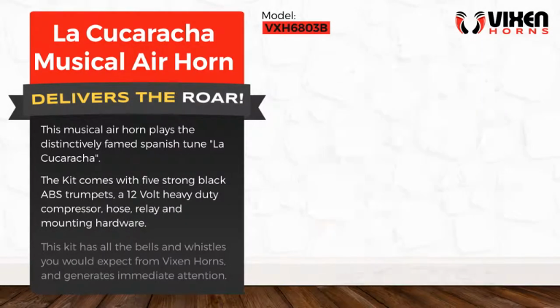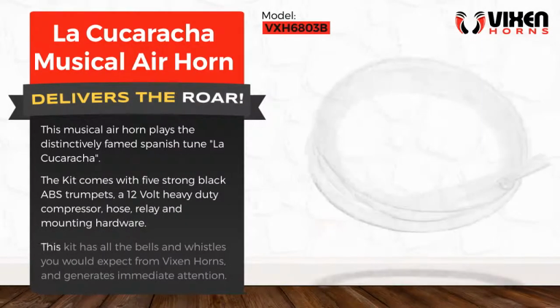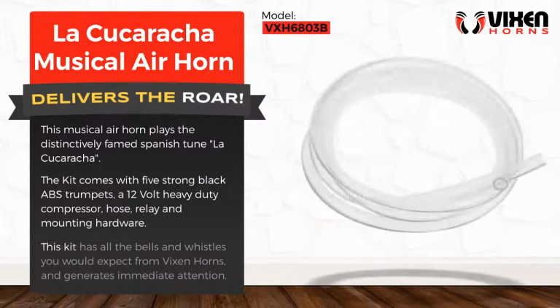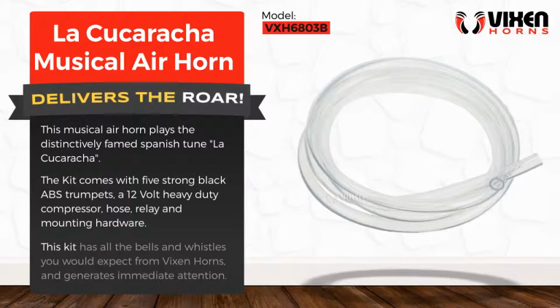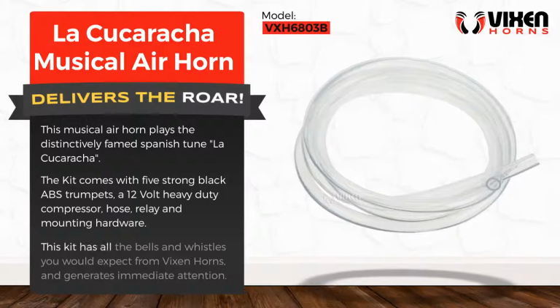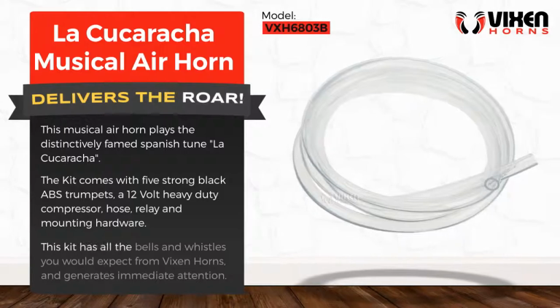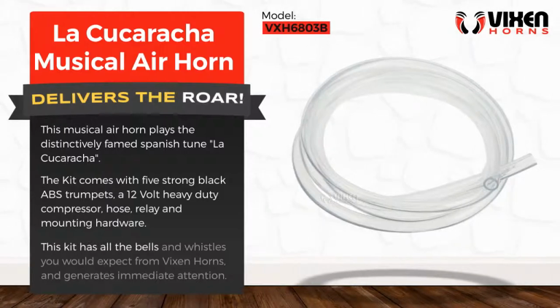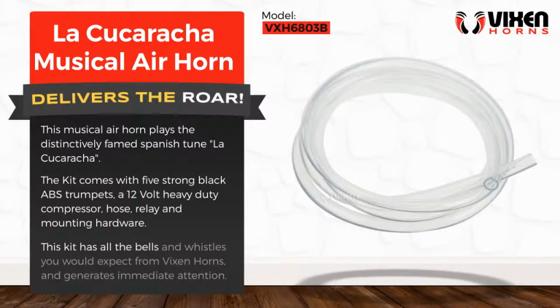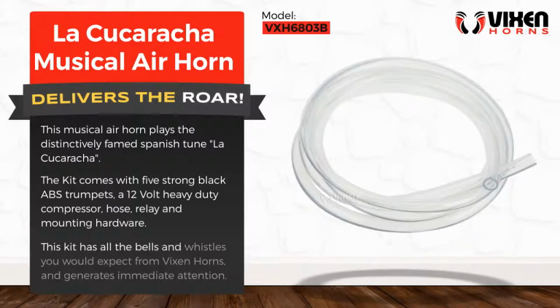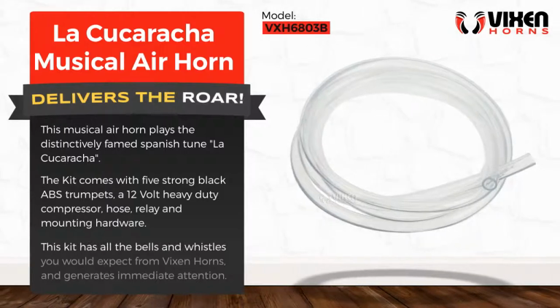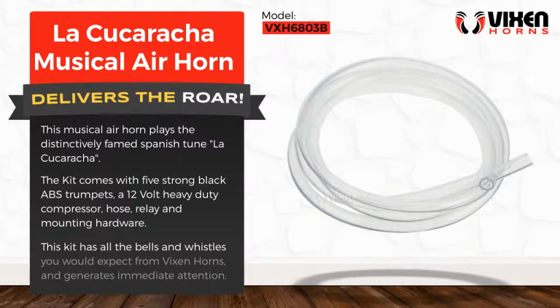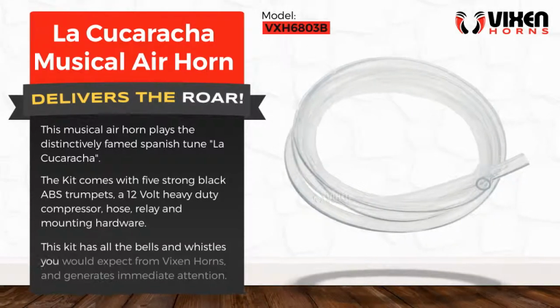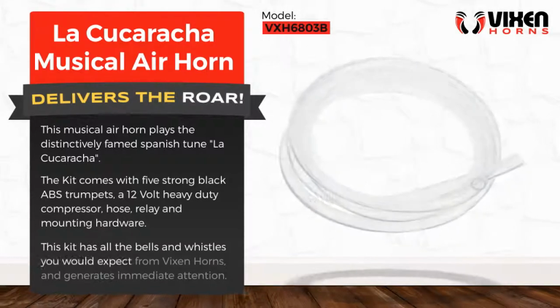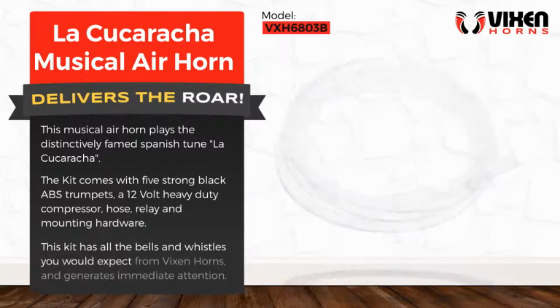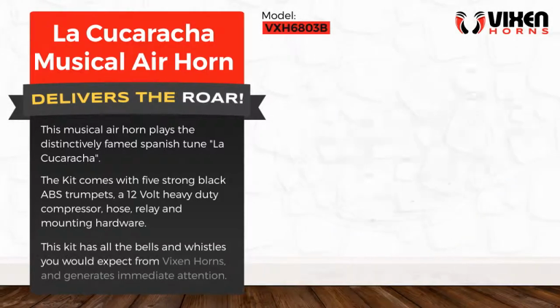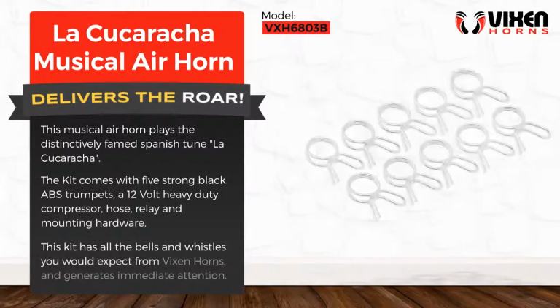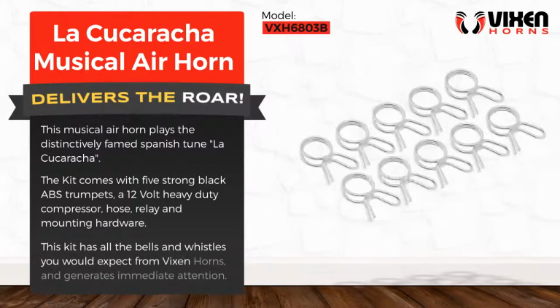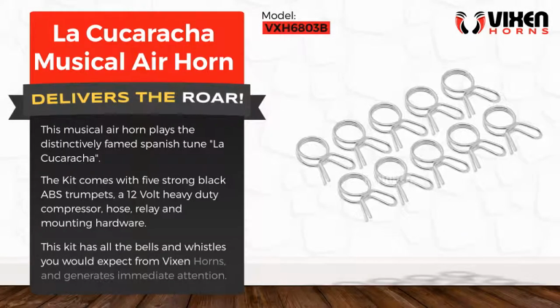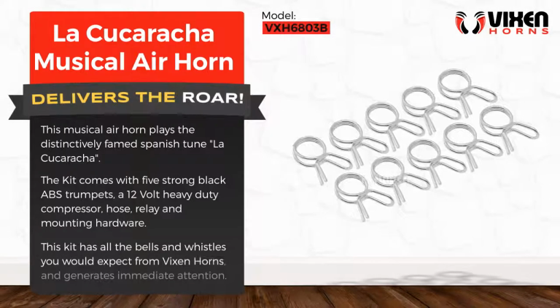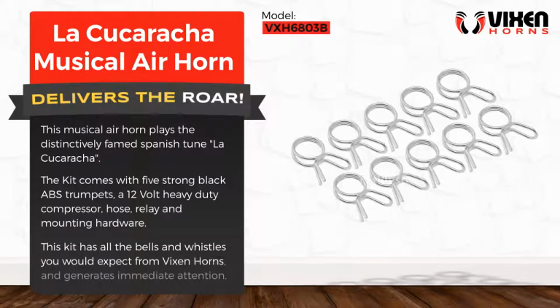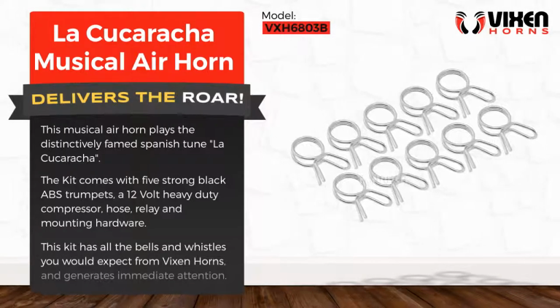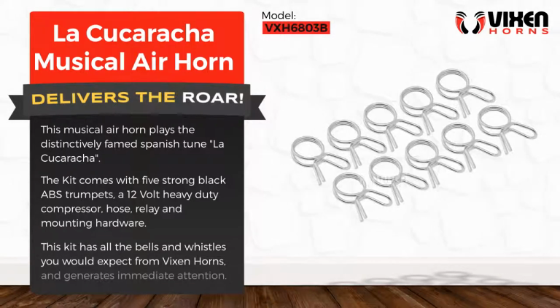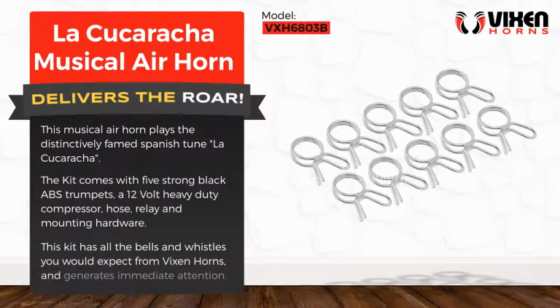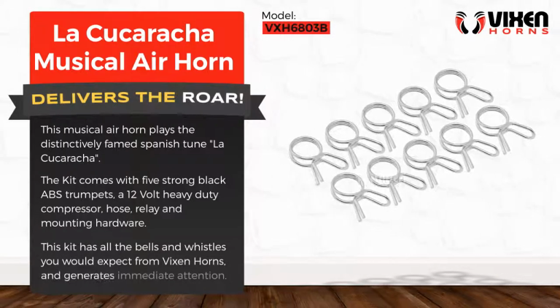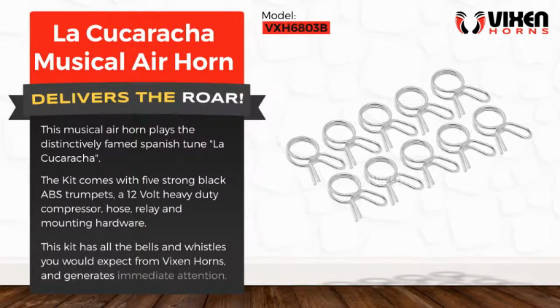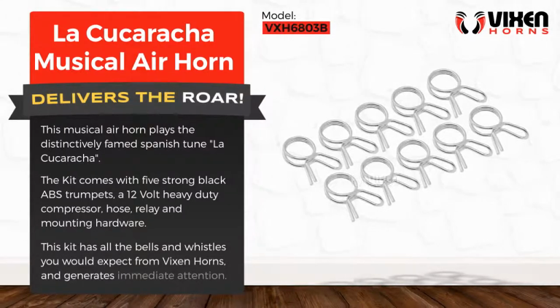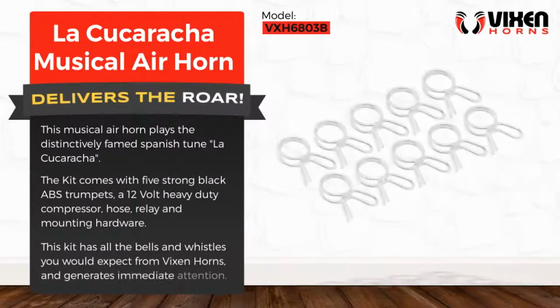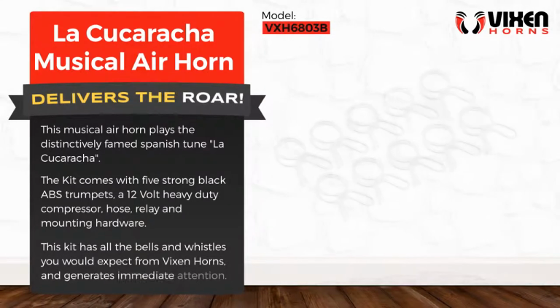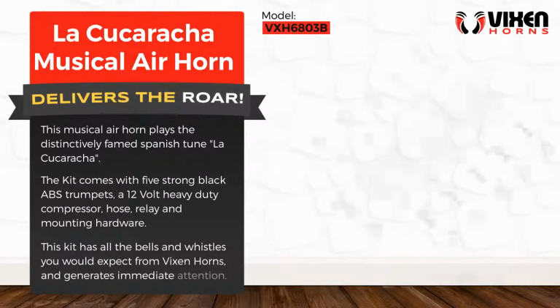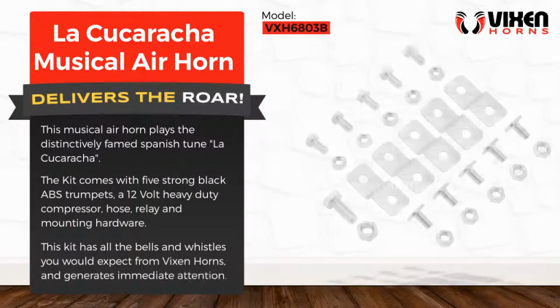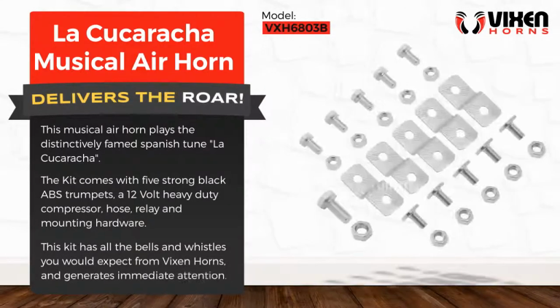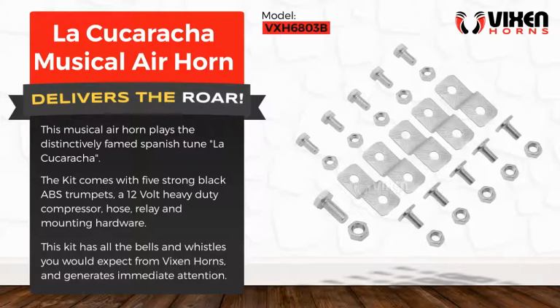This kit has all the bells and whistles you would expect from Vixen Horns, and generates immediate attention.